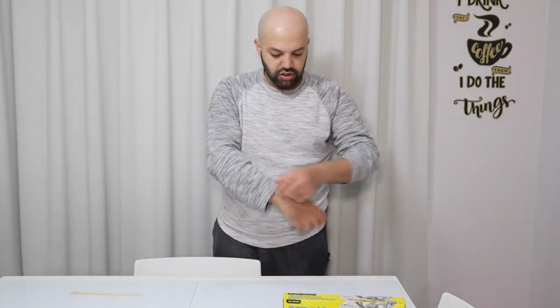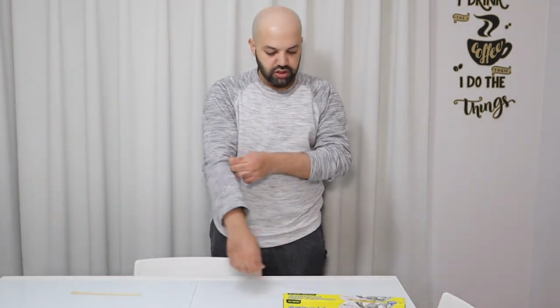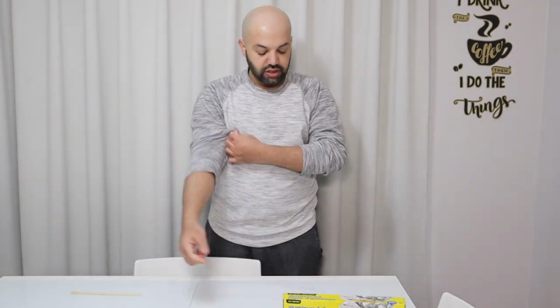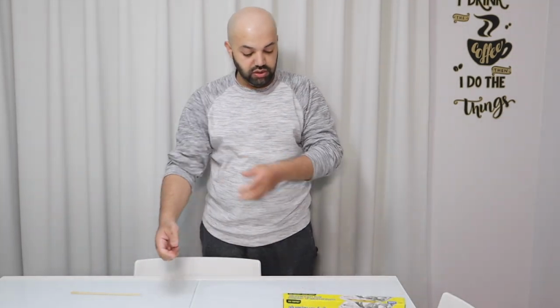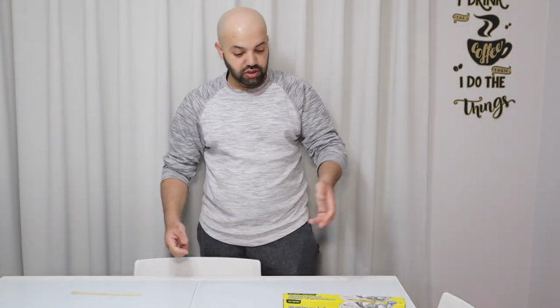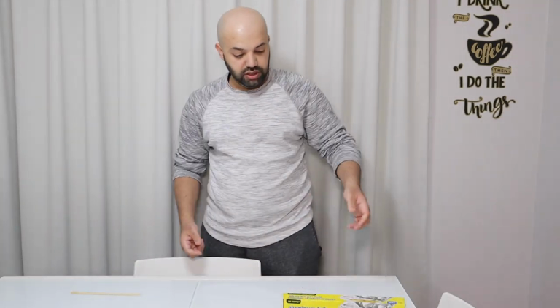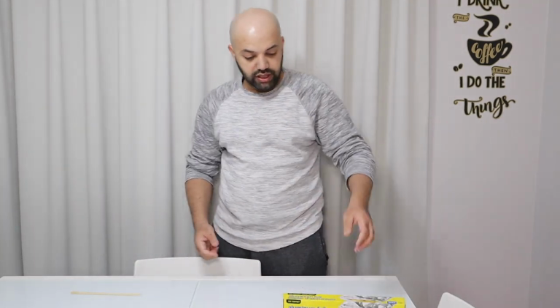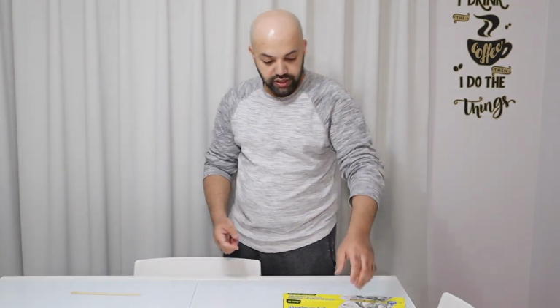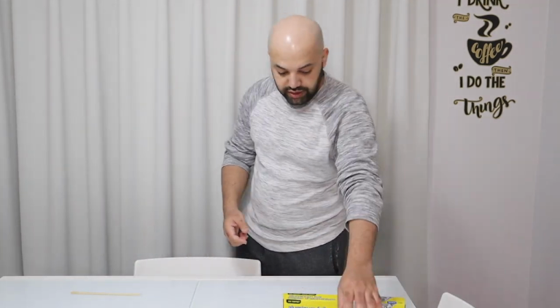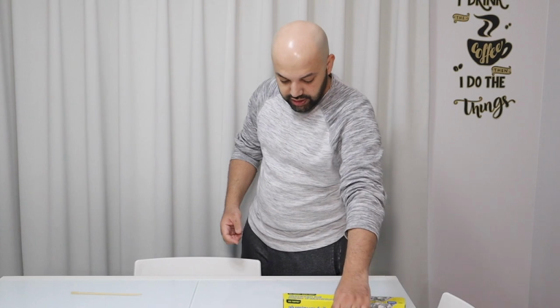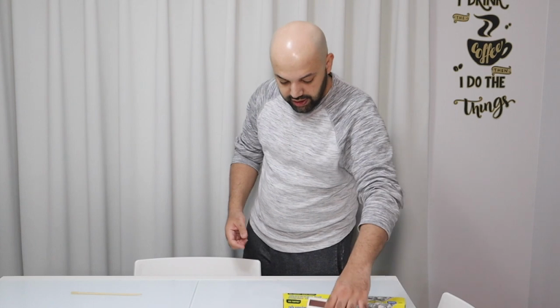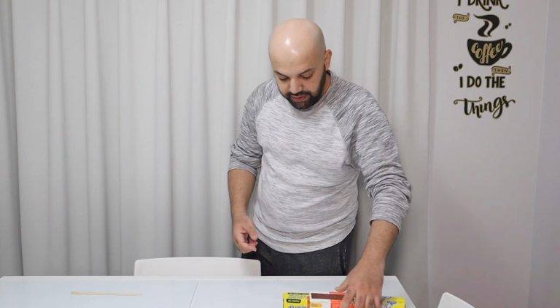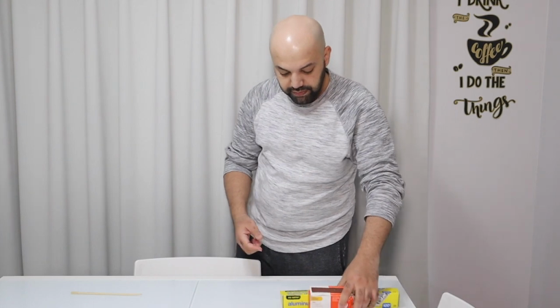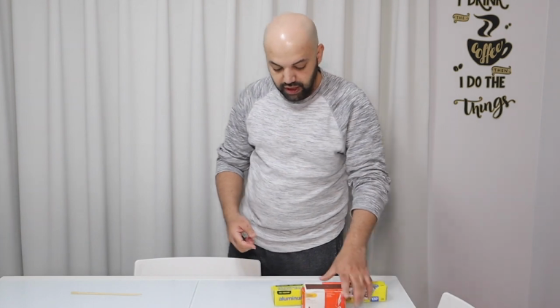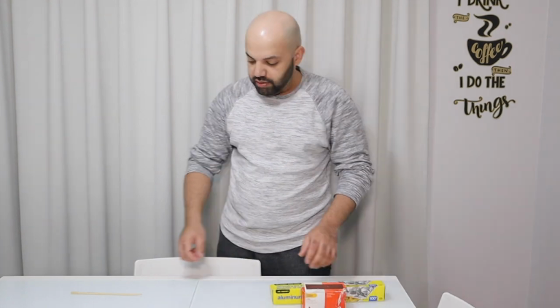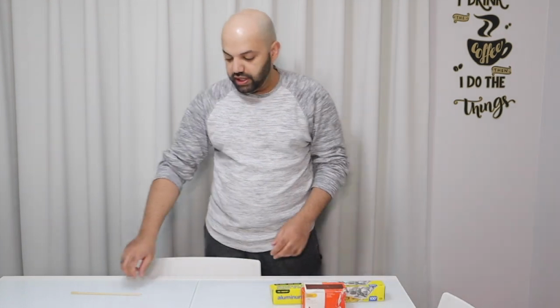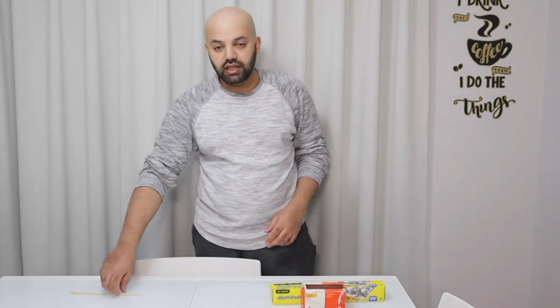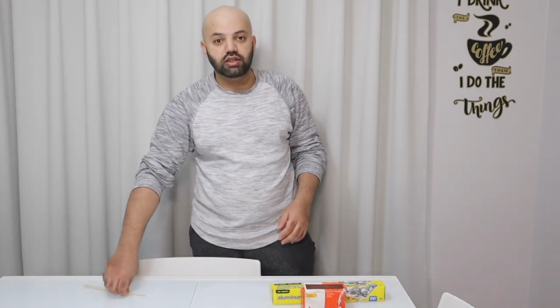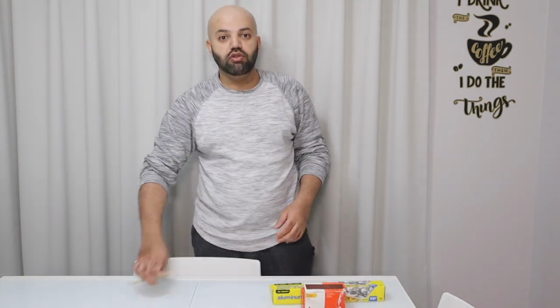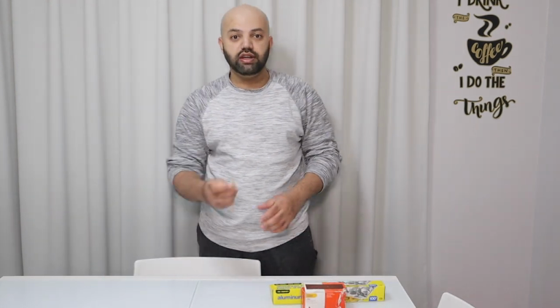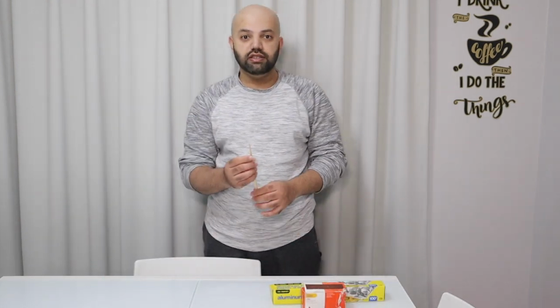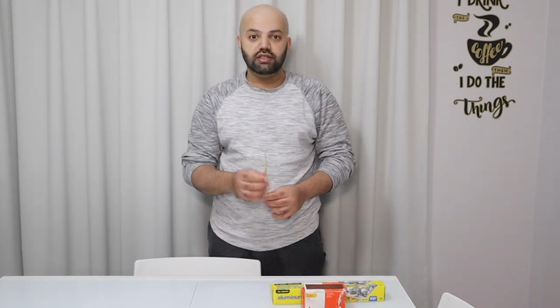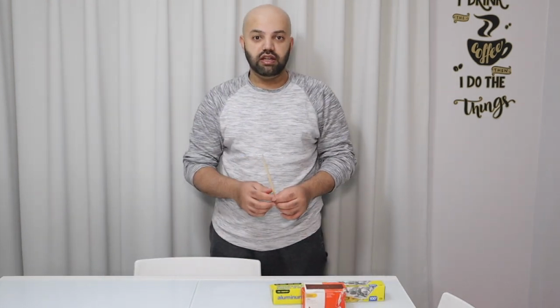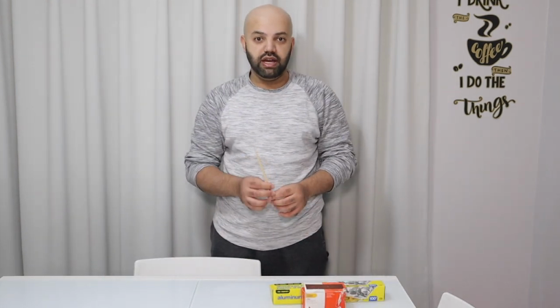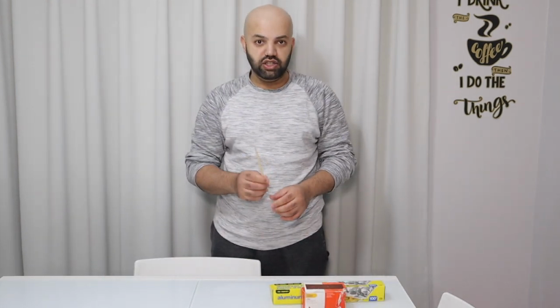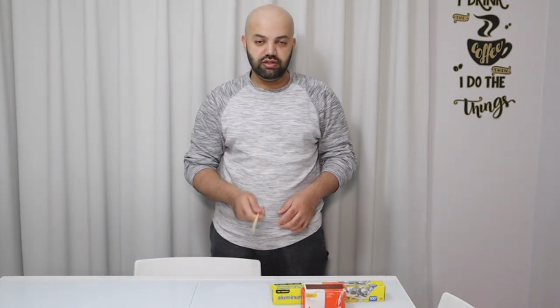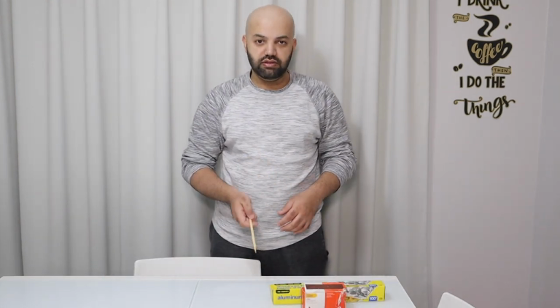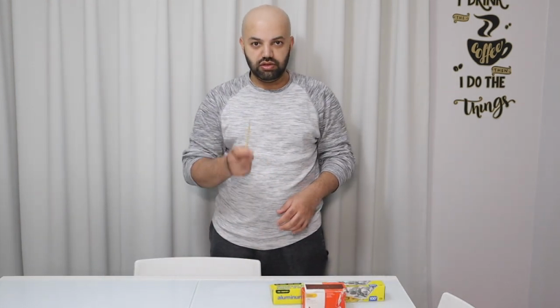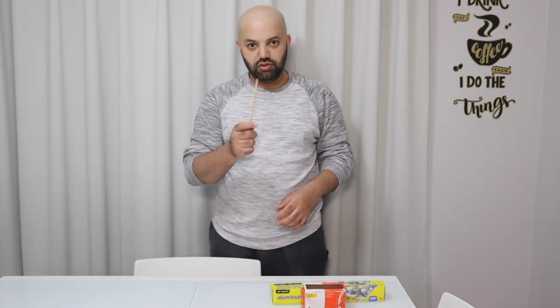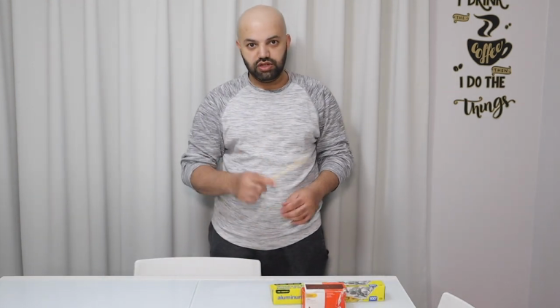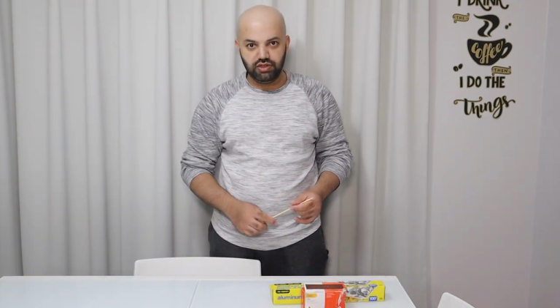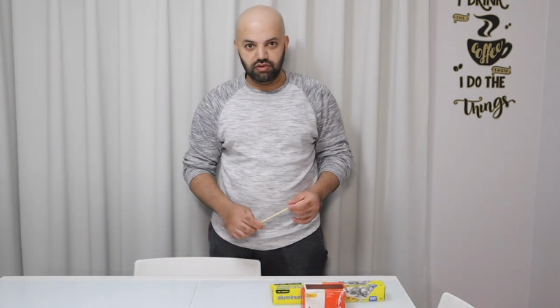So the next one is making rockets out of matches. Let's watch the video.